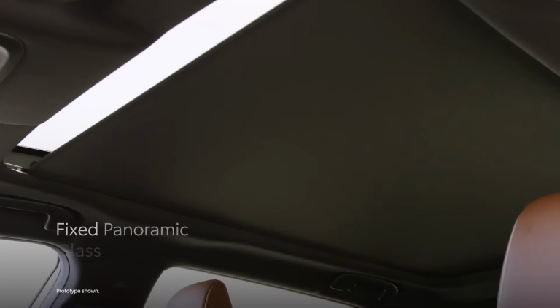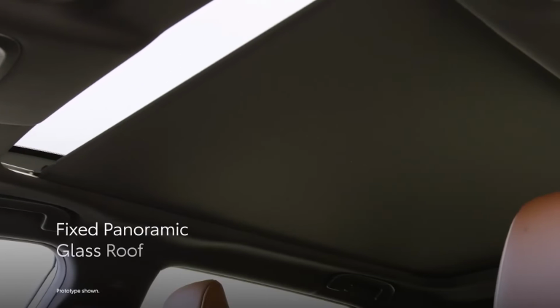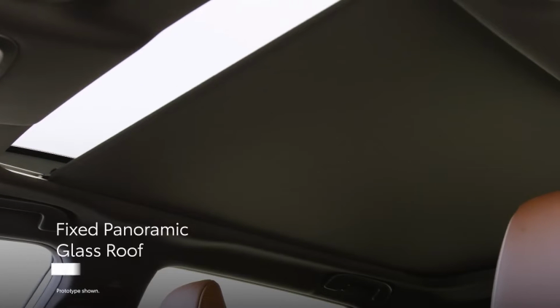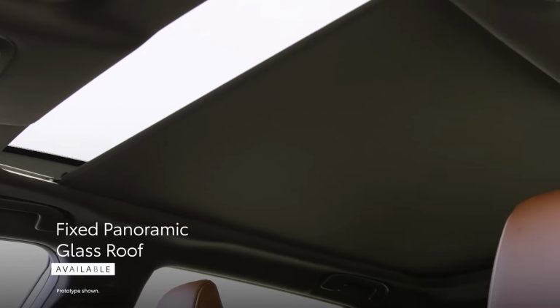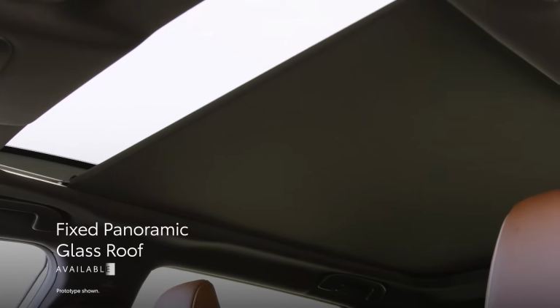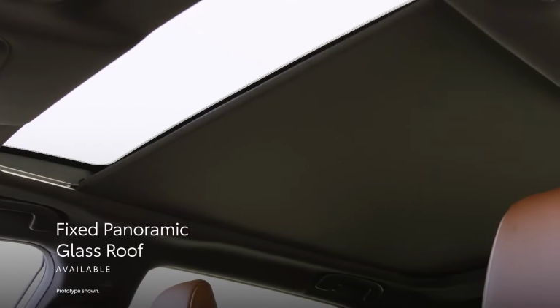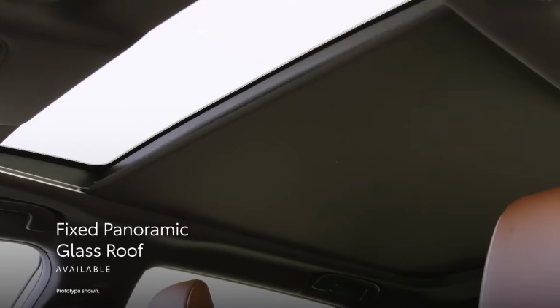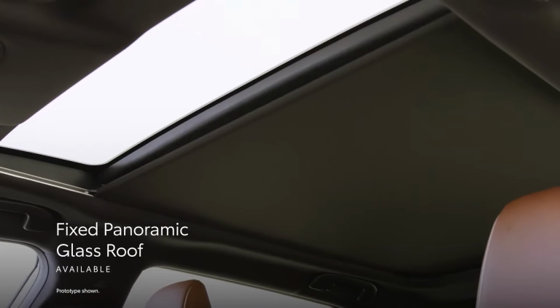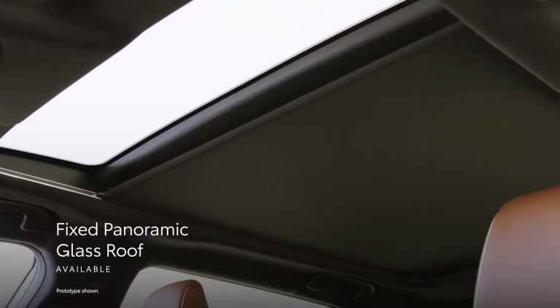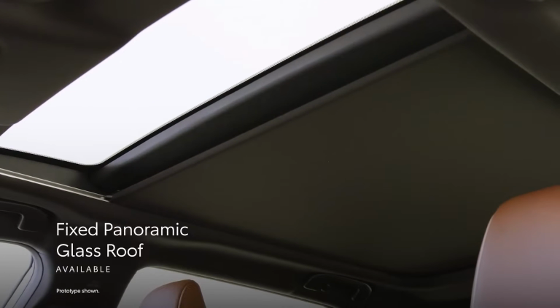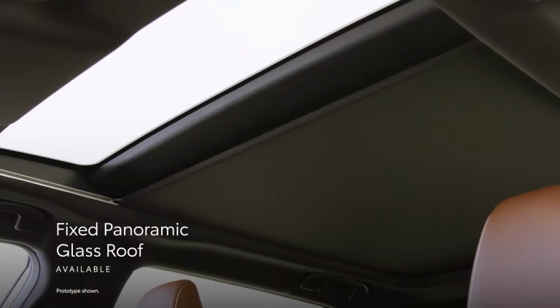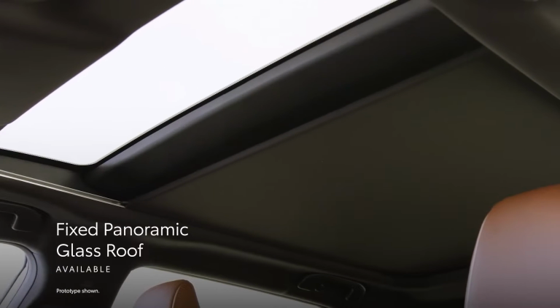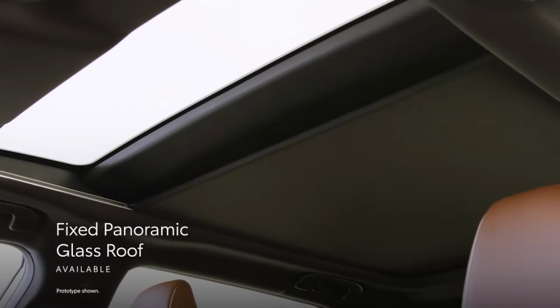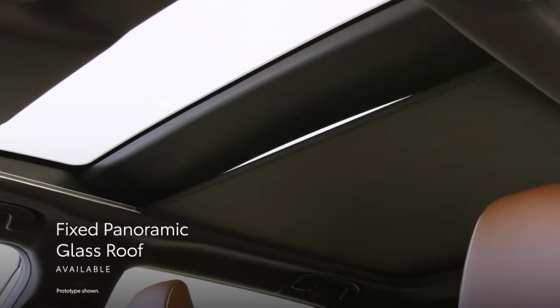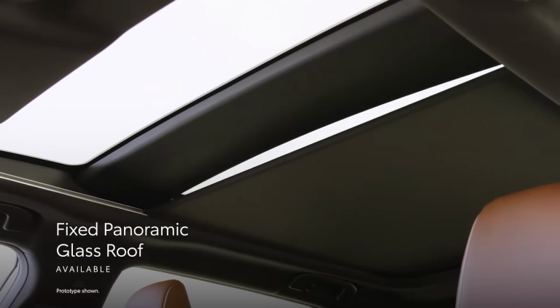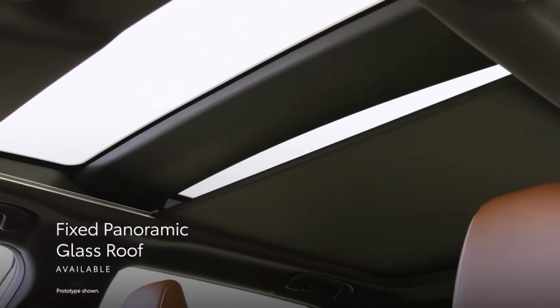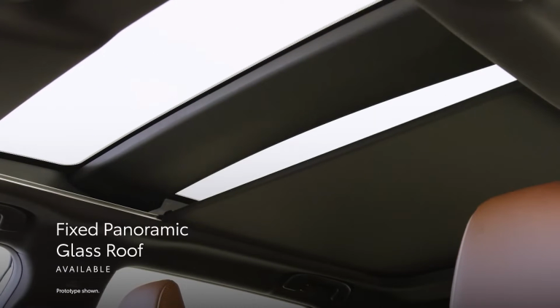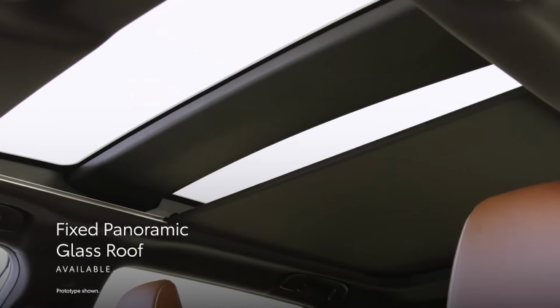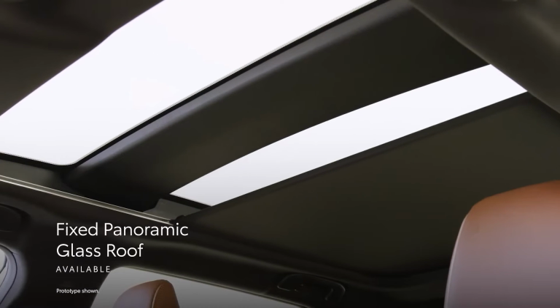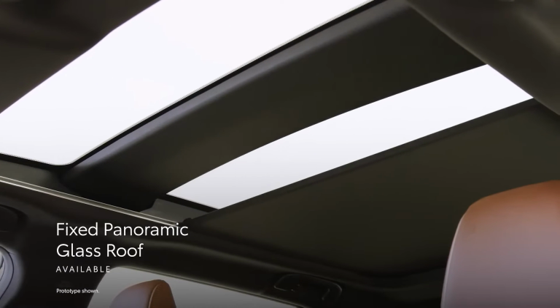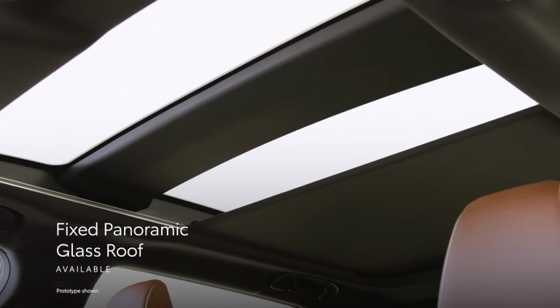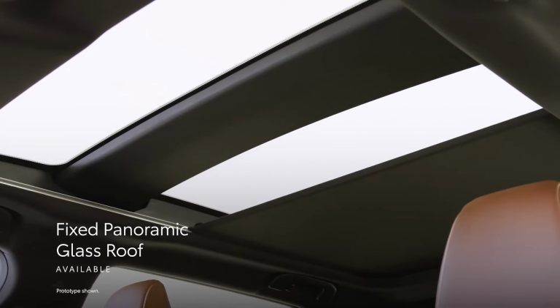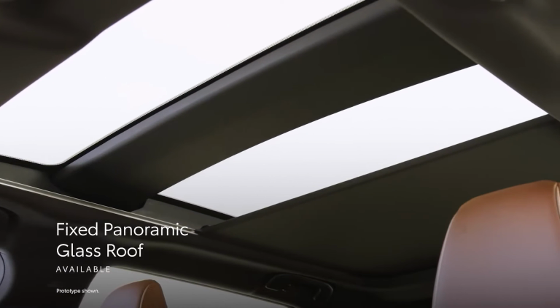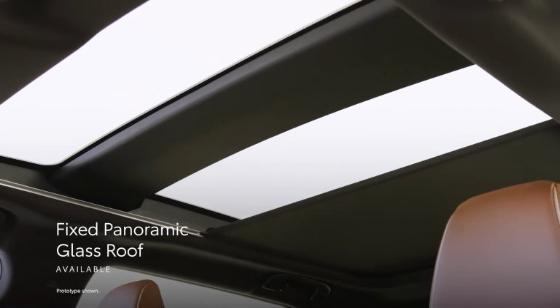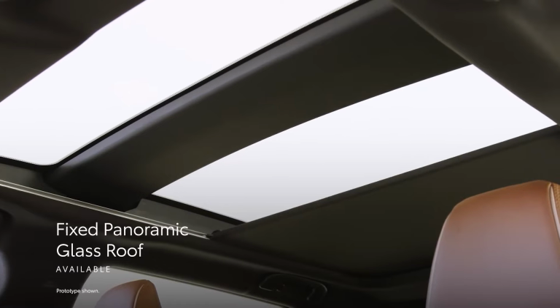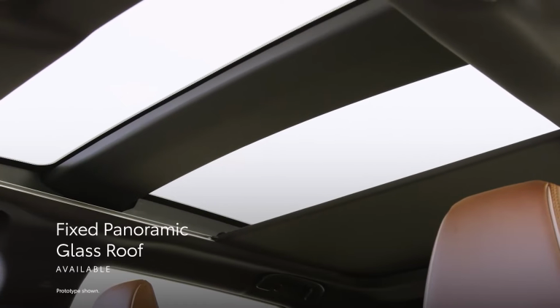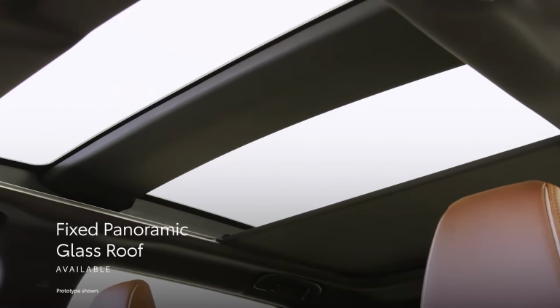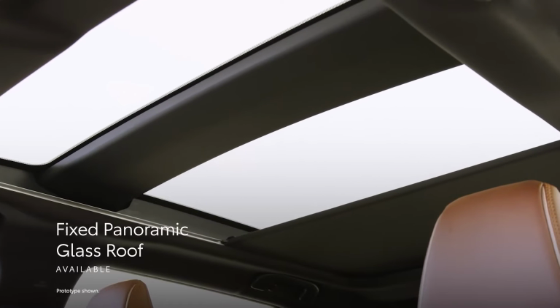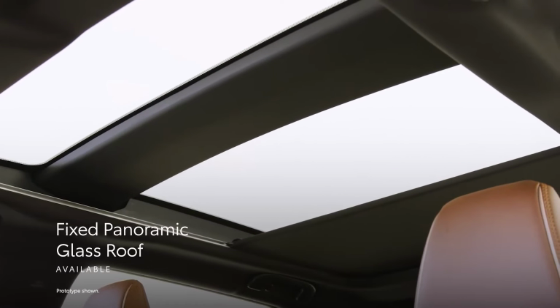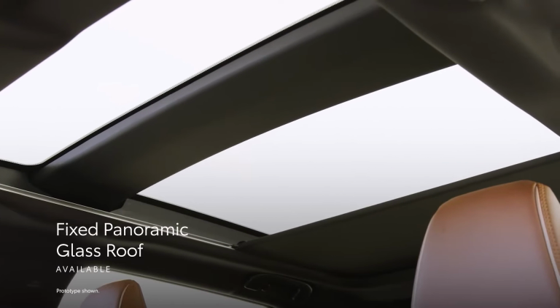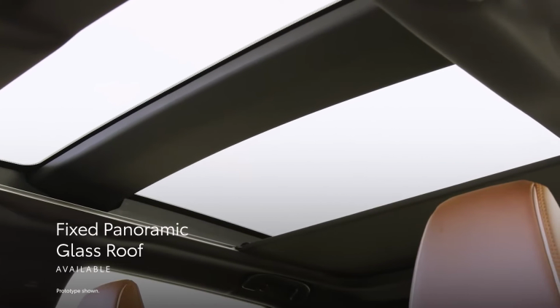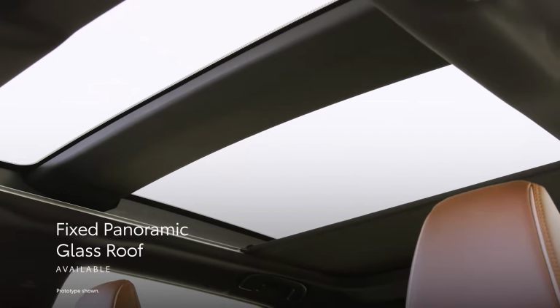What's more, an available fixed panoramic glass roof lets the outside in, giving occupants a spacious and airy feel.